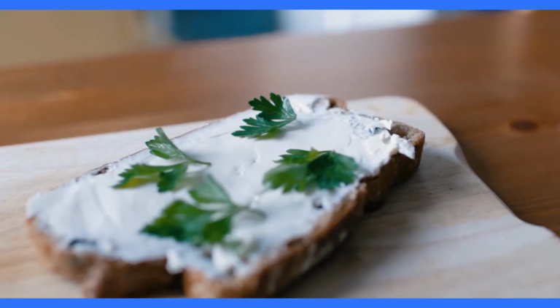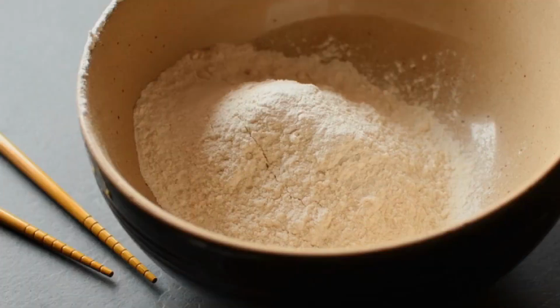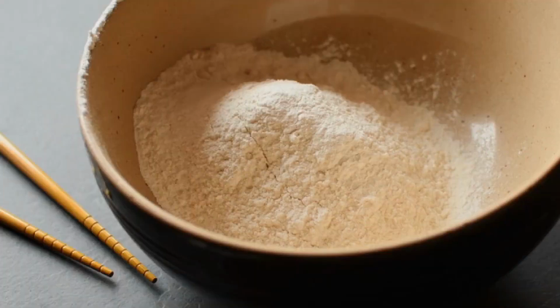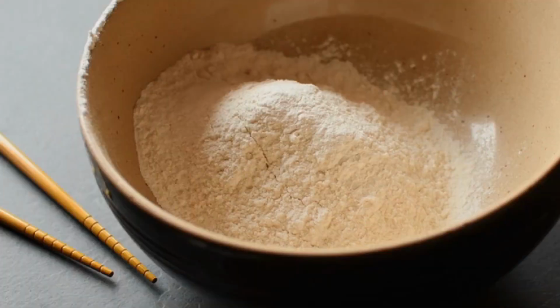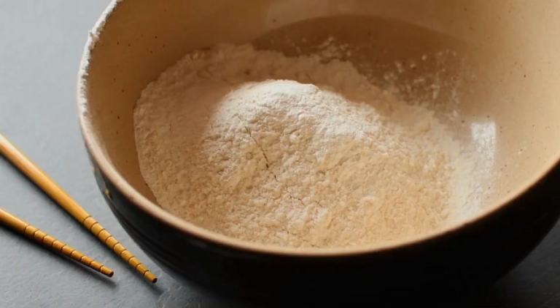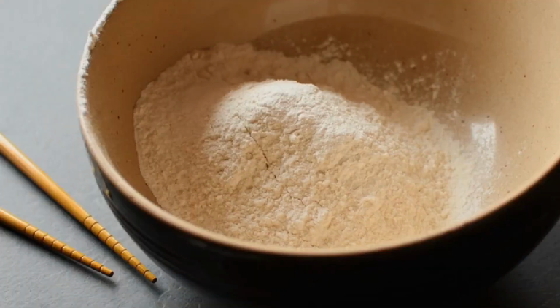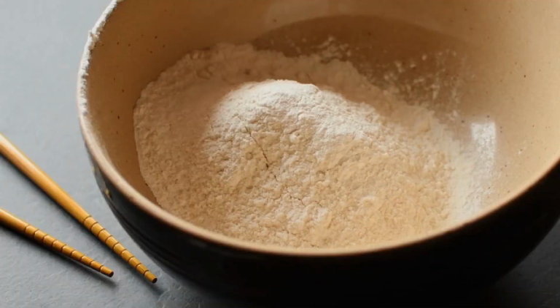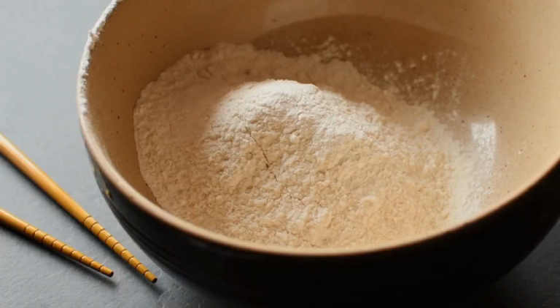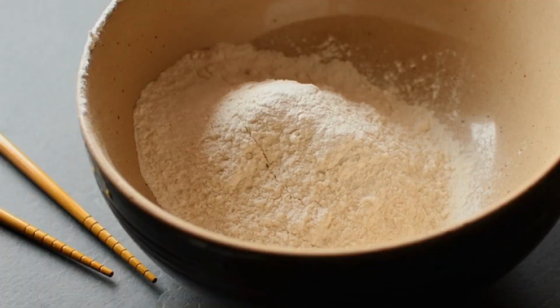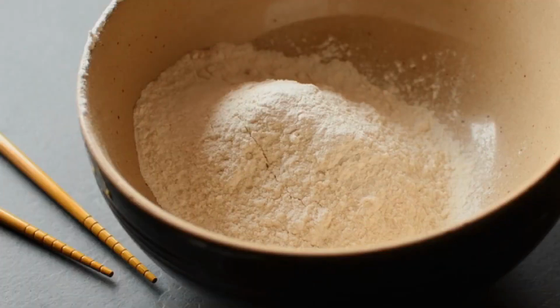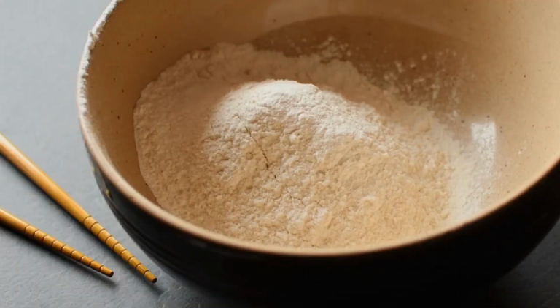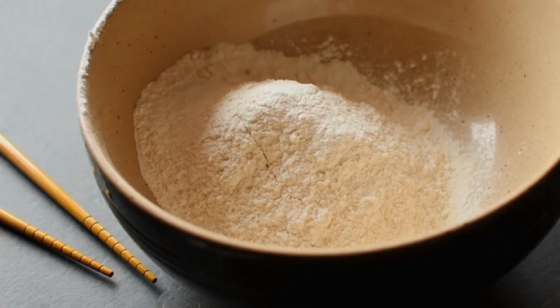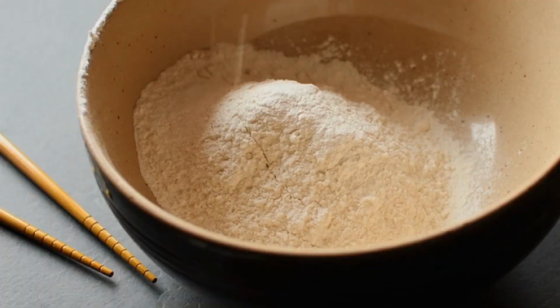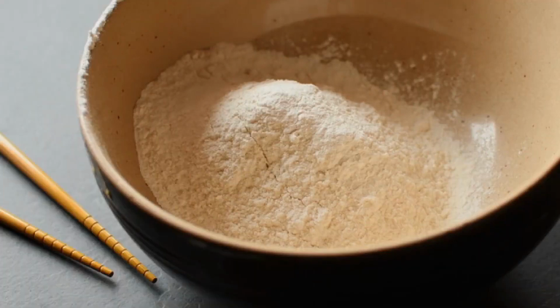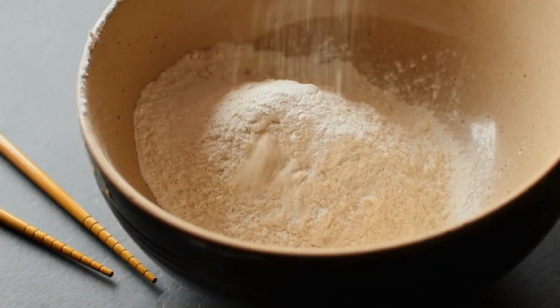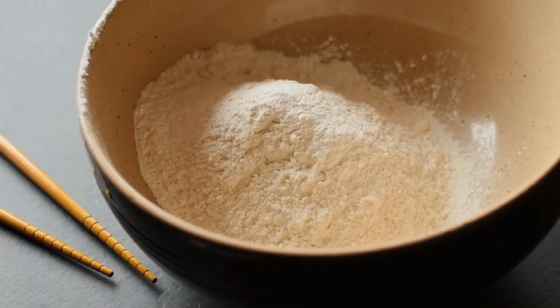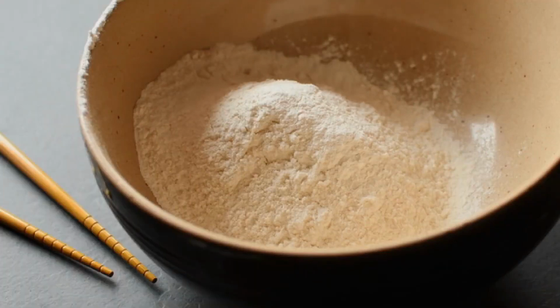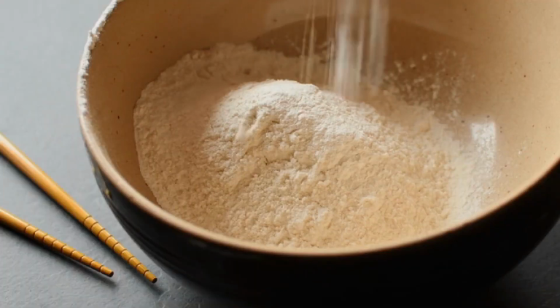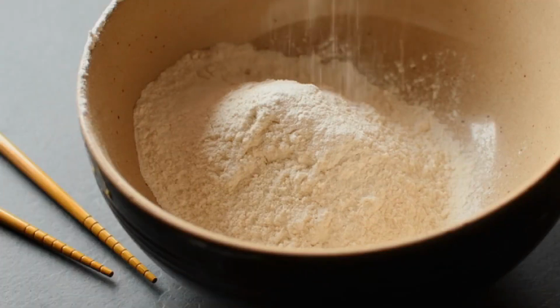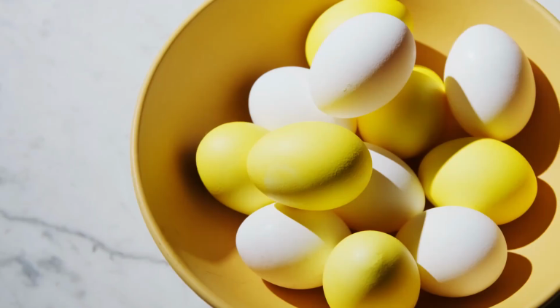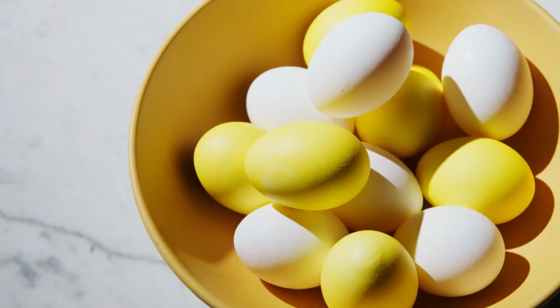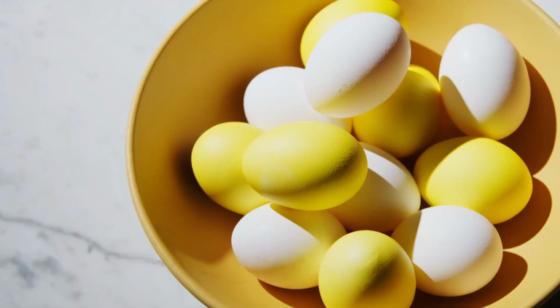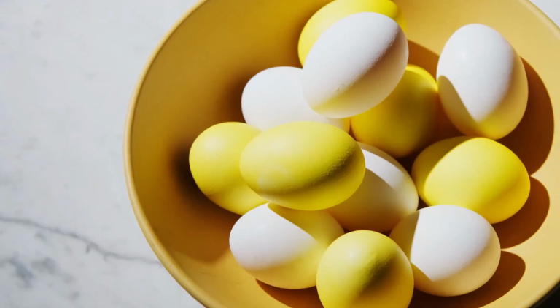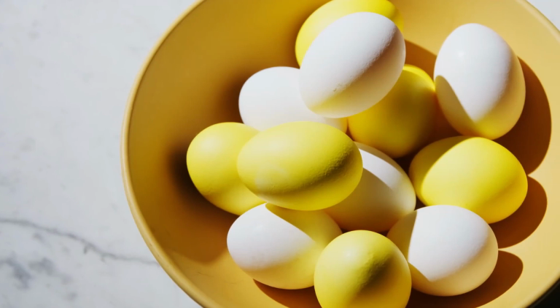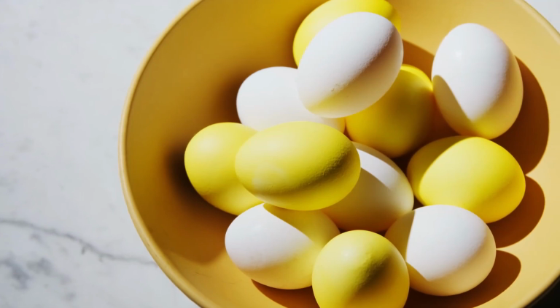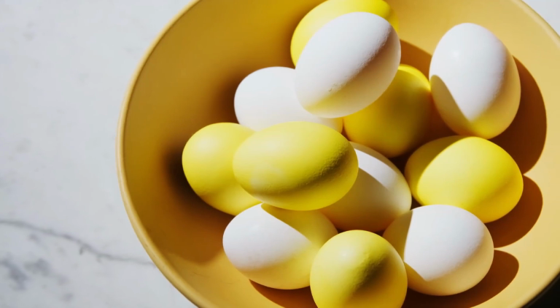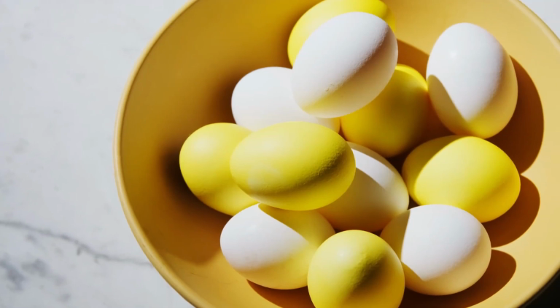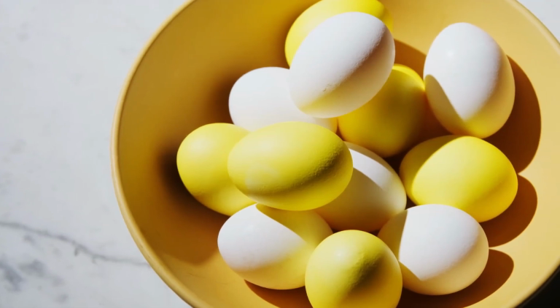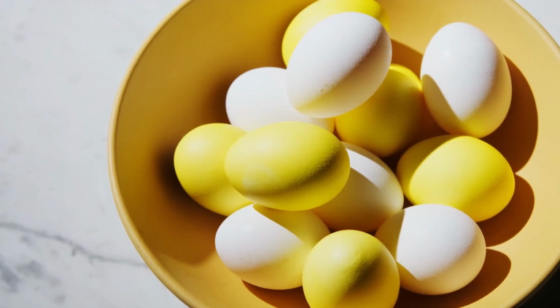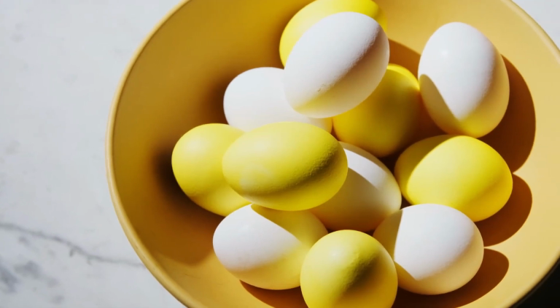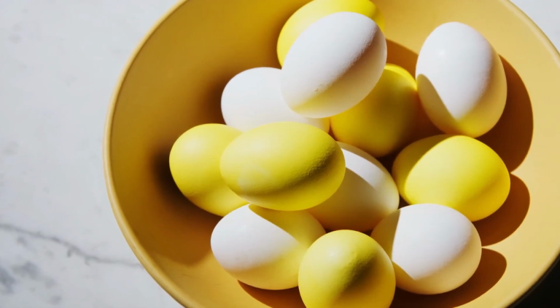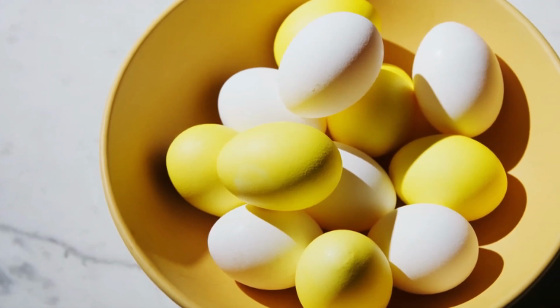Place the flour in a separate shallow bowl. In another bowl, beat the eggs until well mixed.